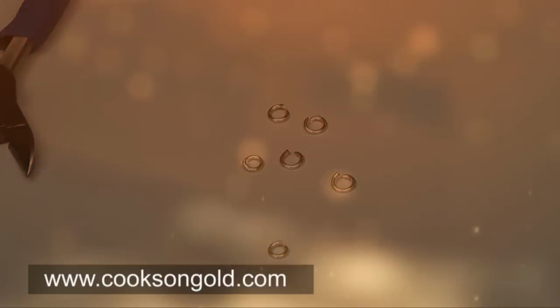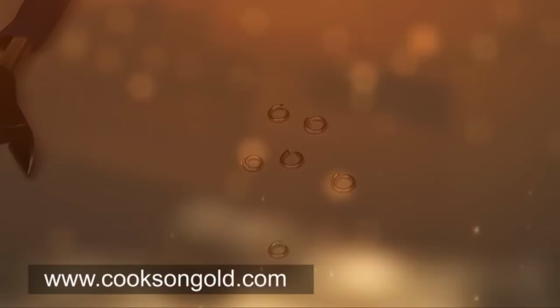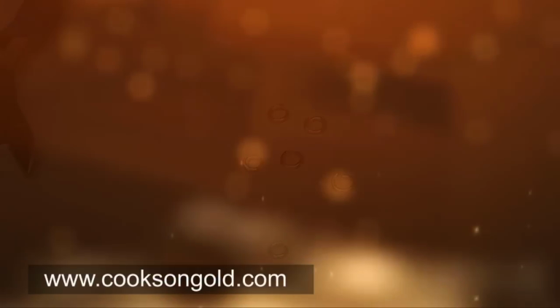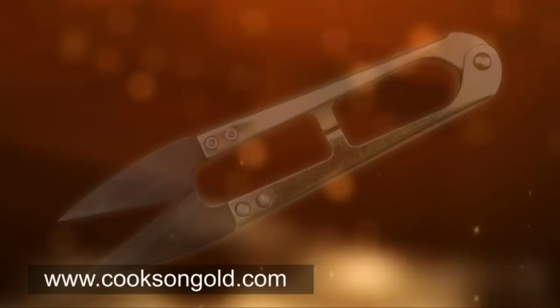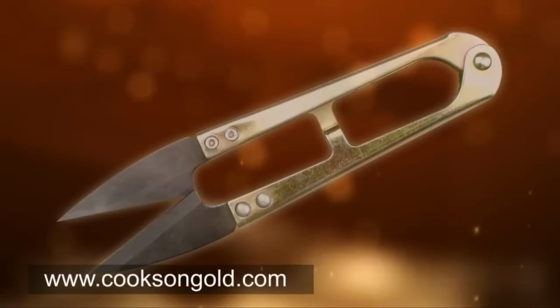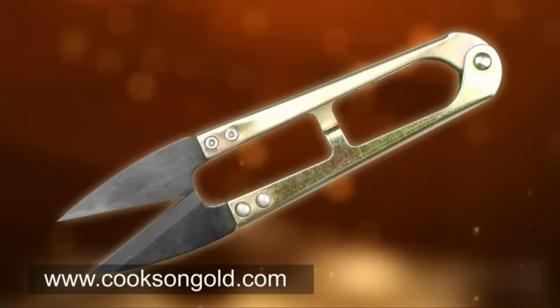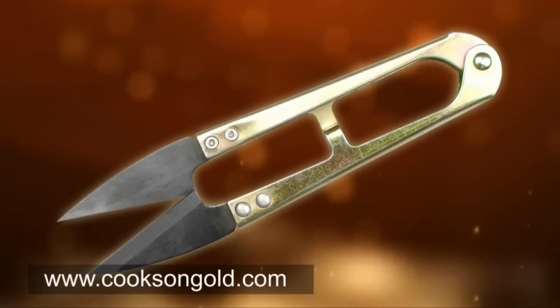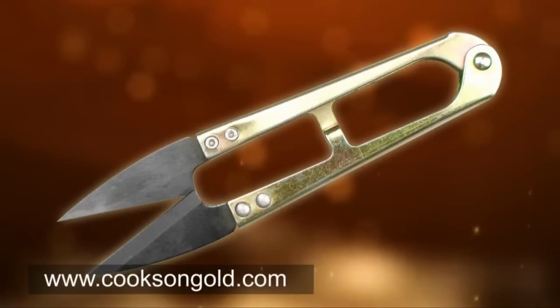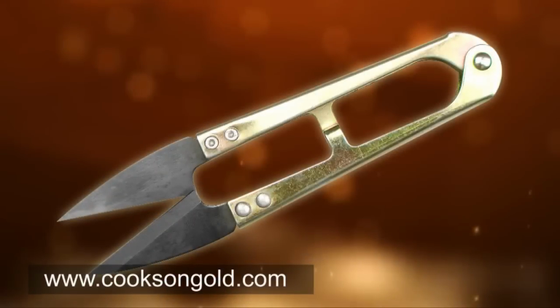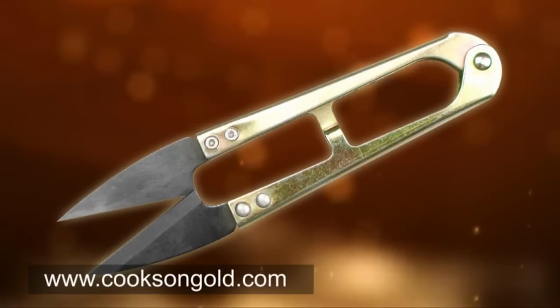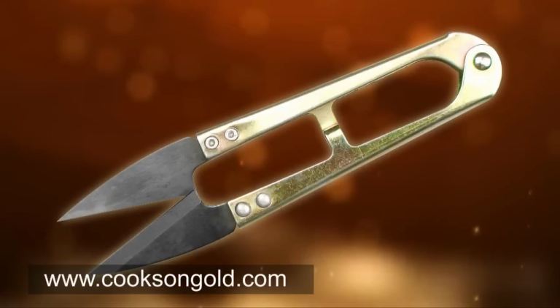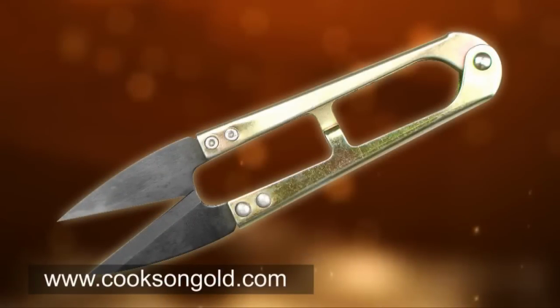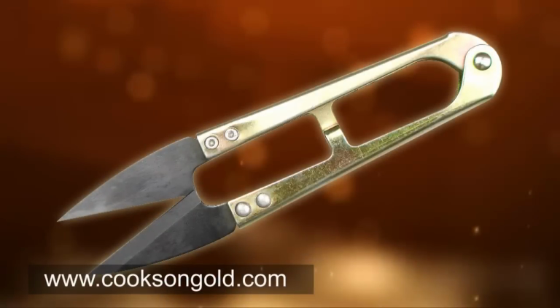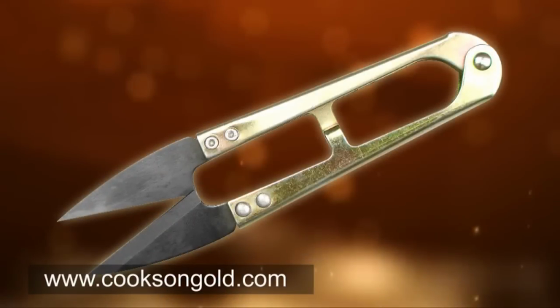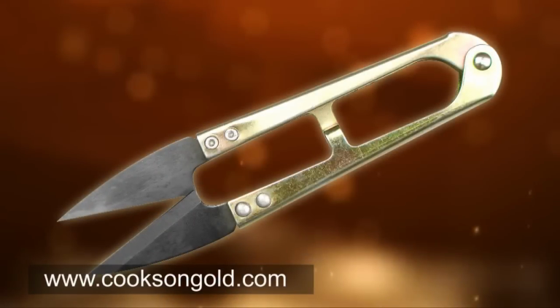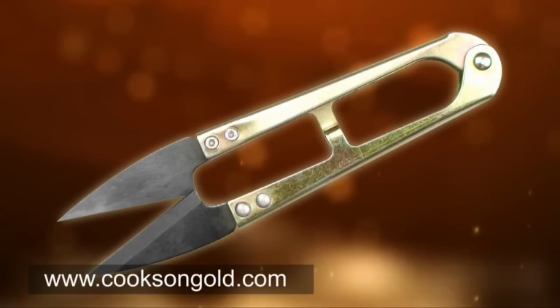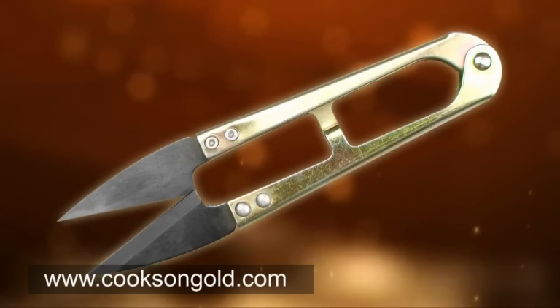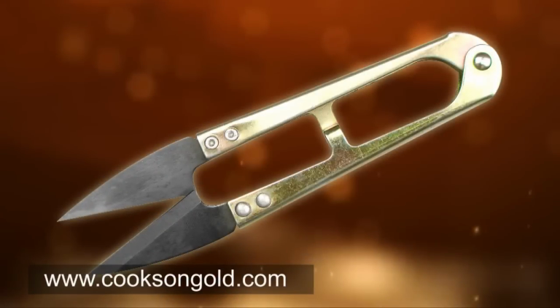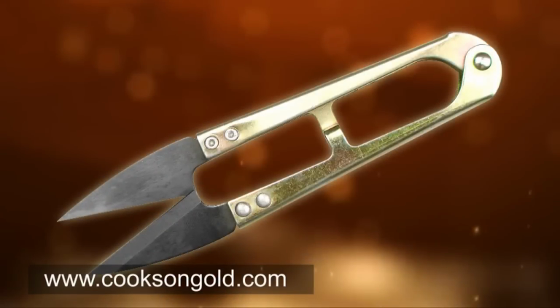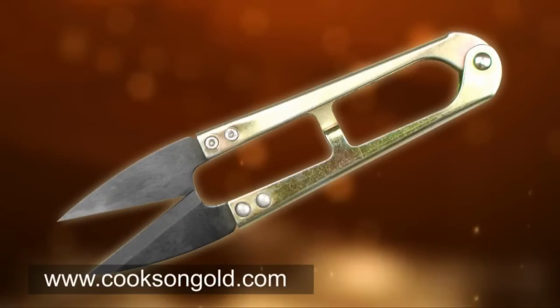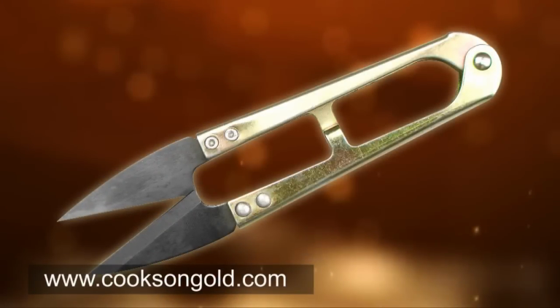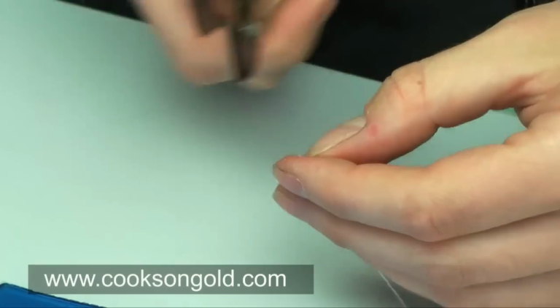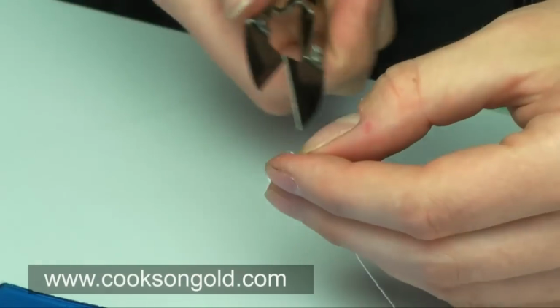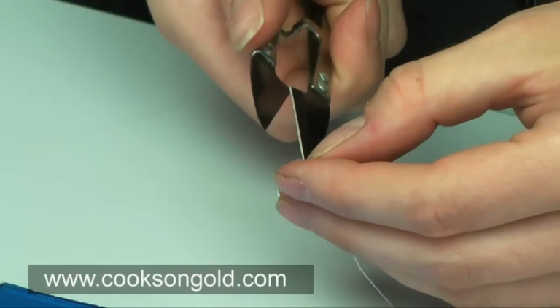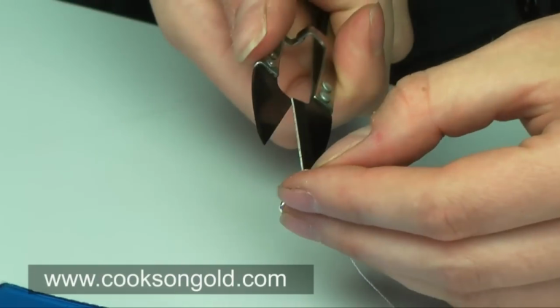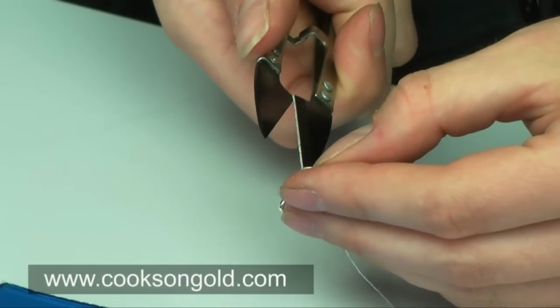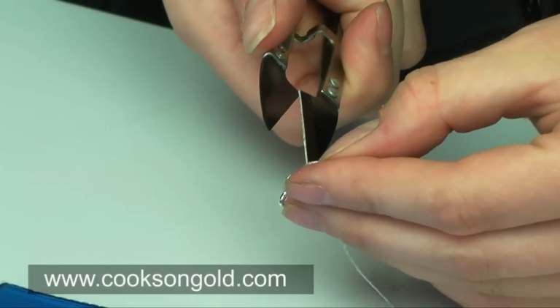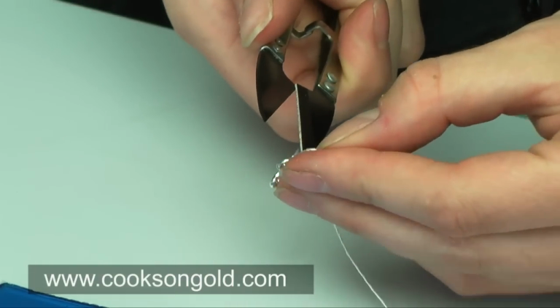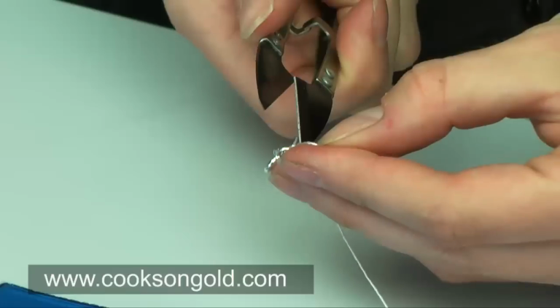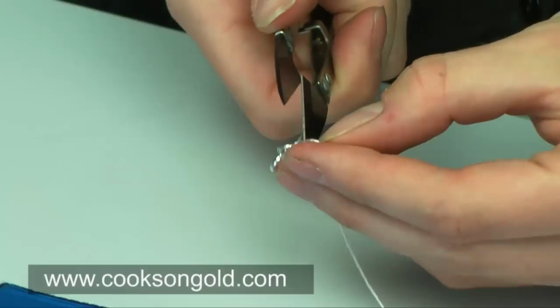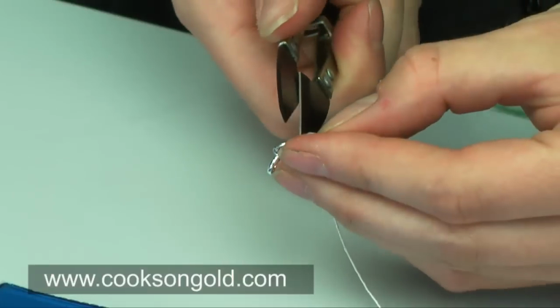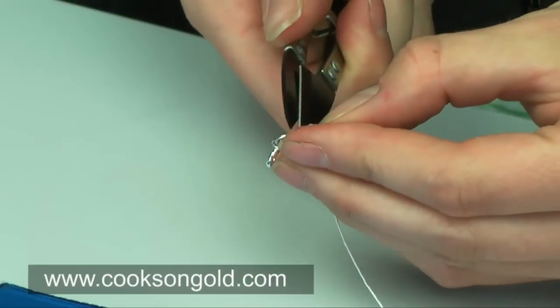Snips — perfect for close cutting and the cutting of non-metal stringing materials.